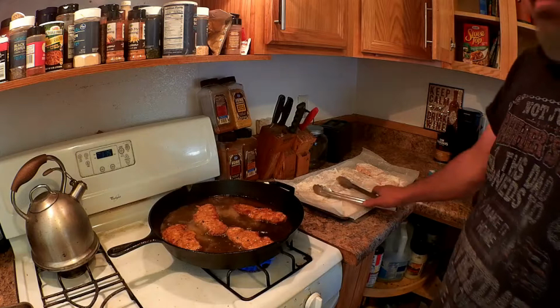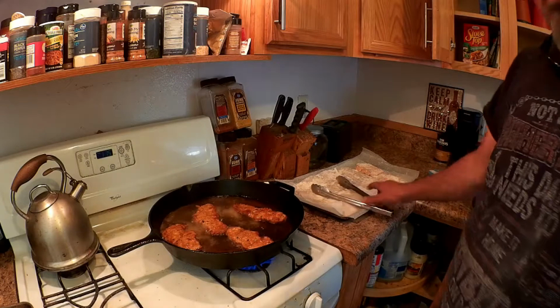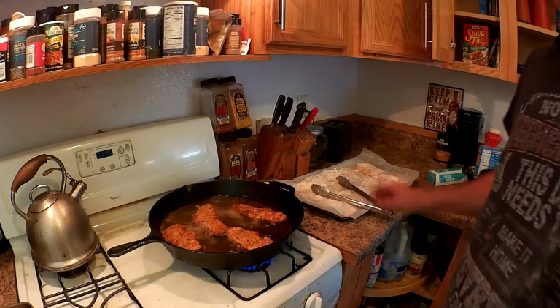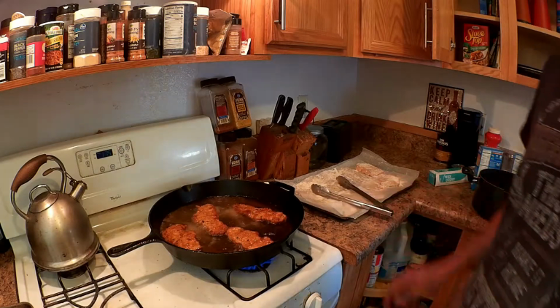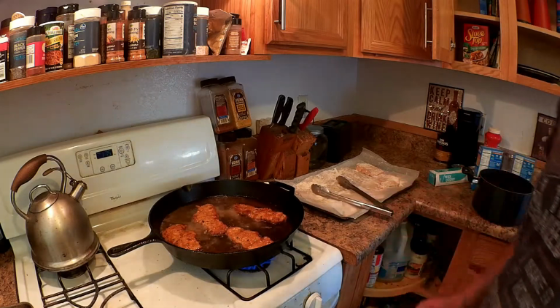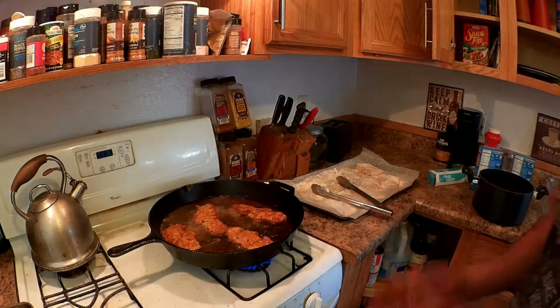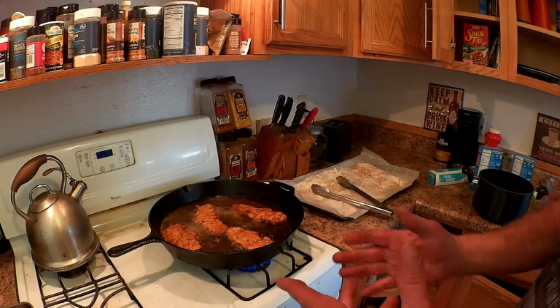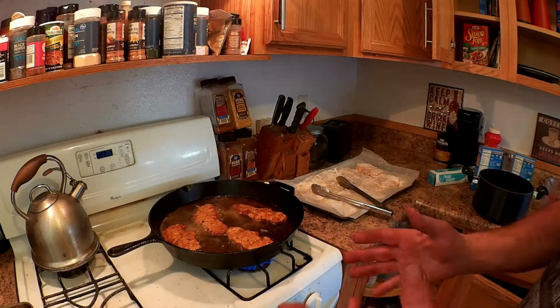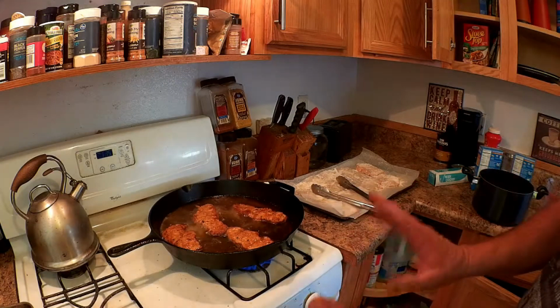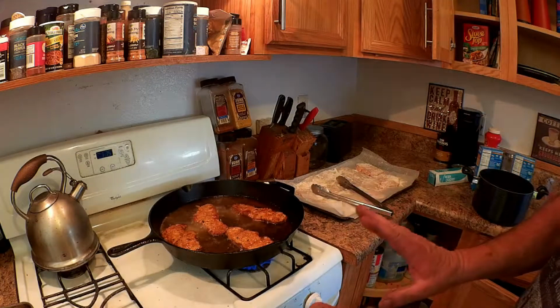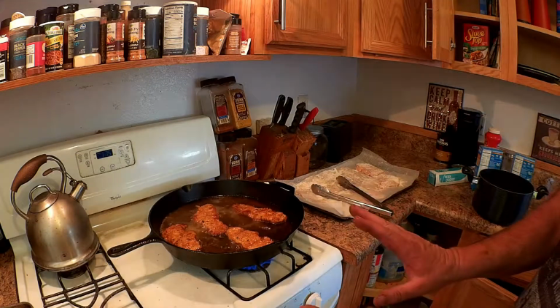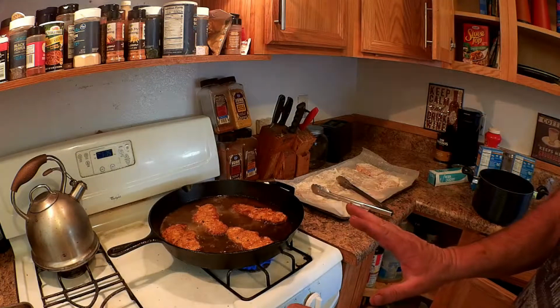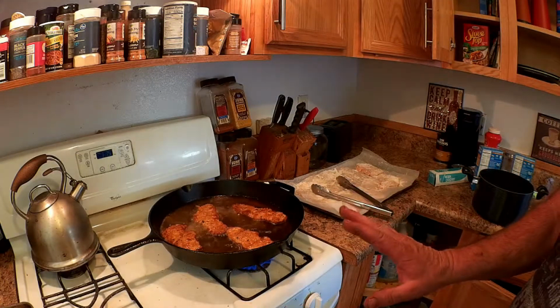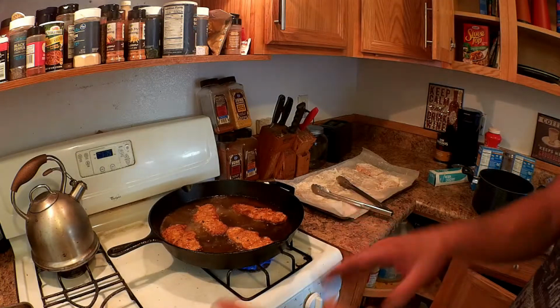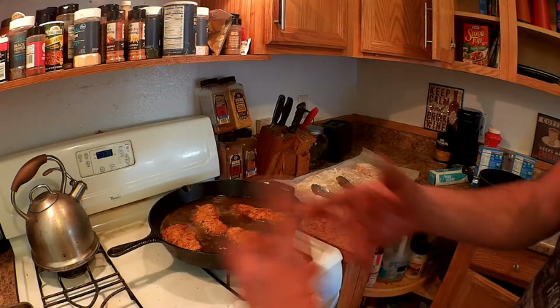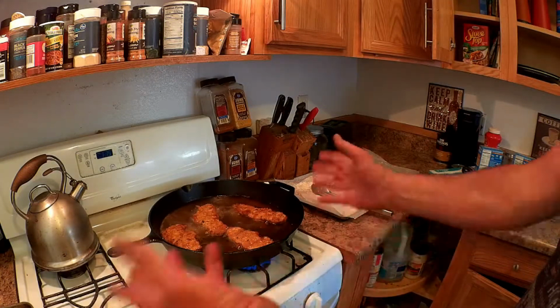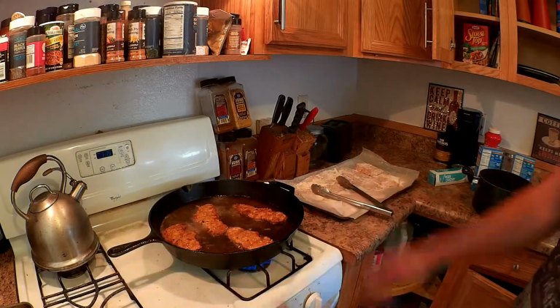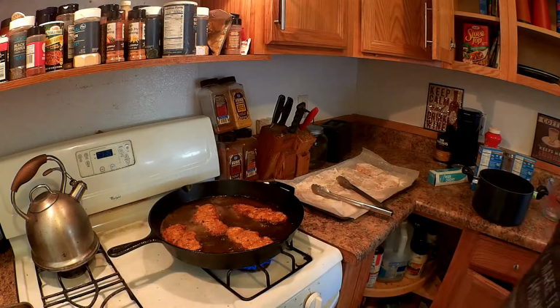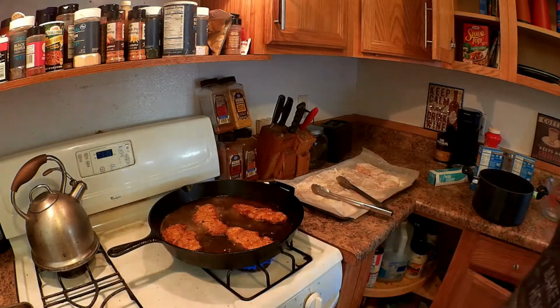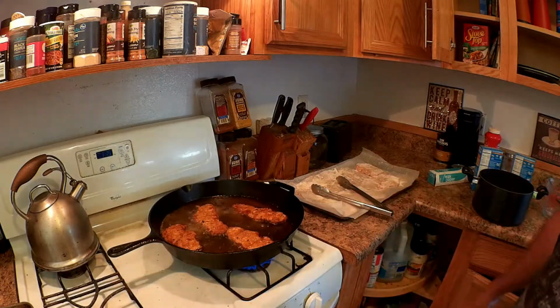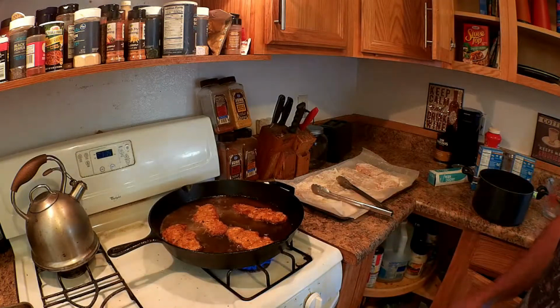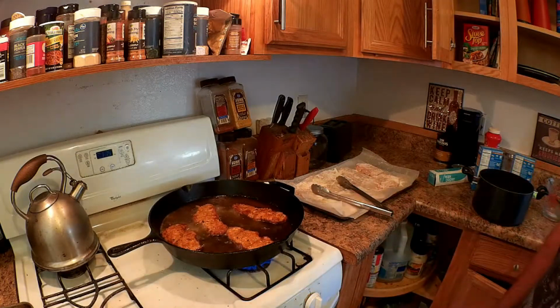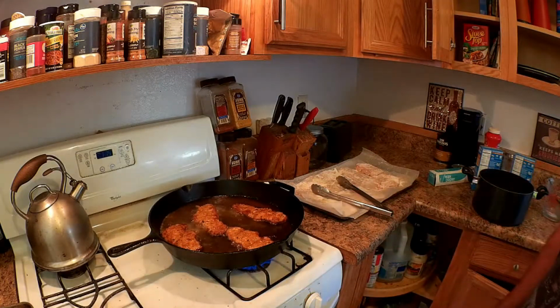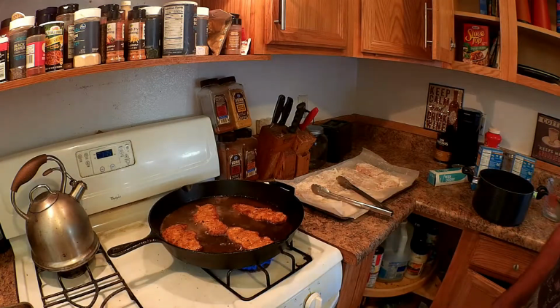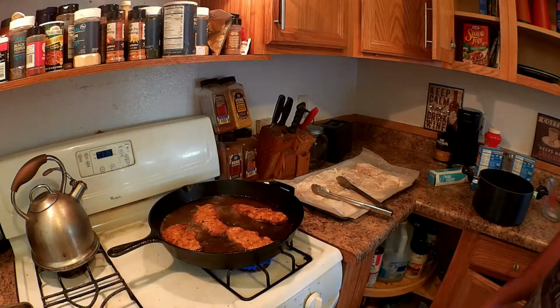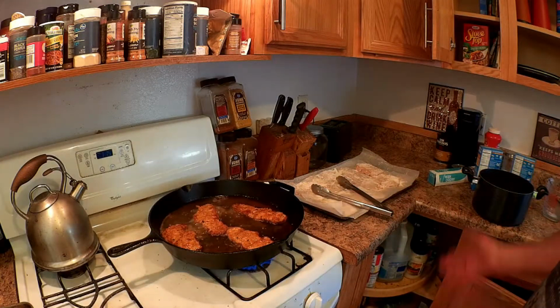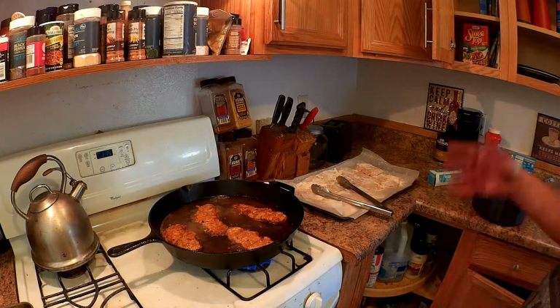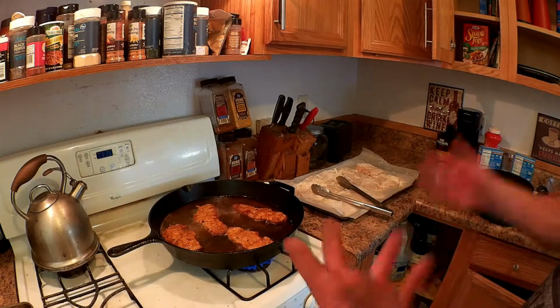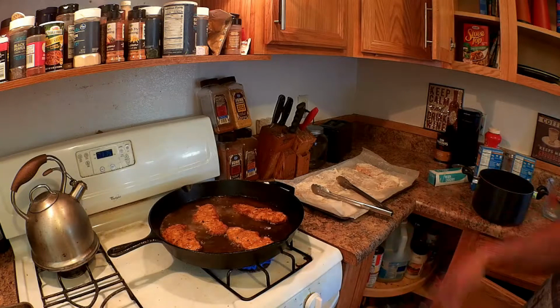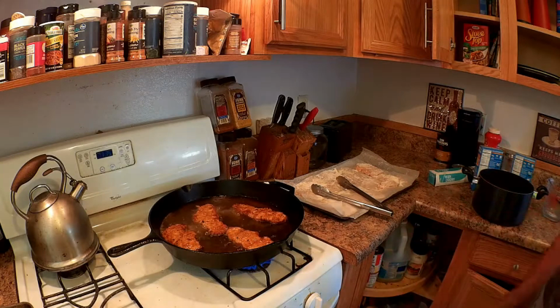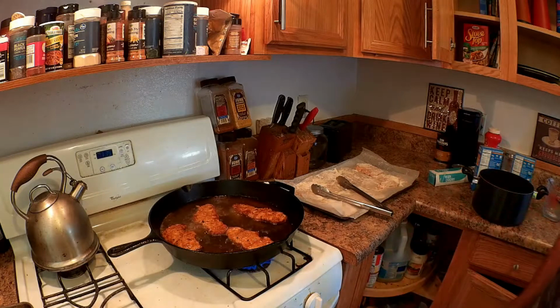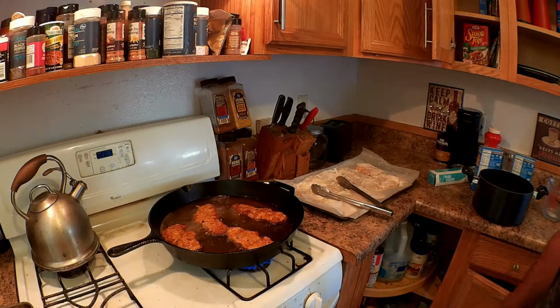This is a pretty quick and simple recipe — you can knock this out in about an hour.